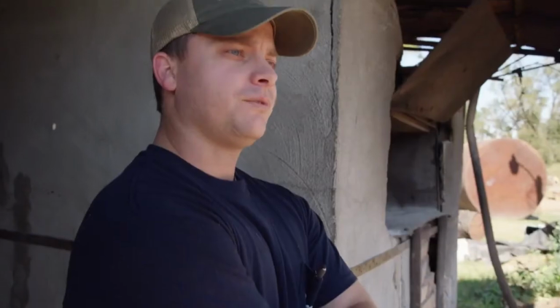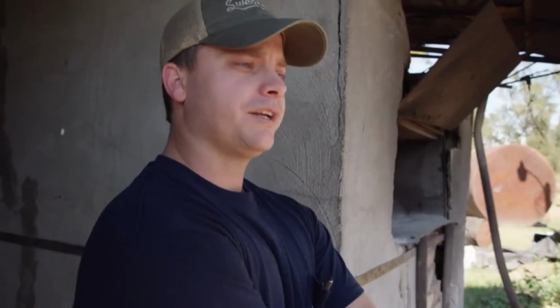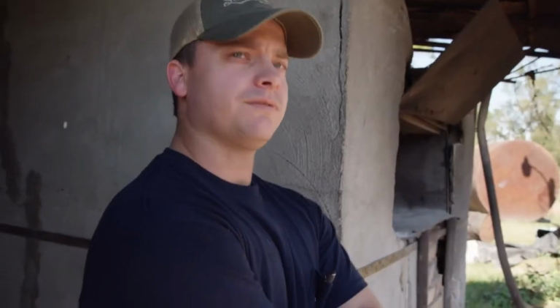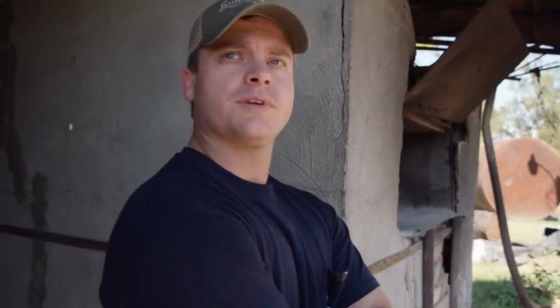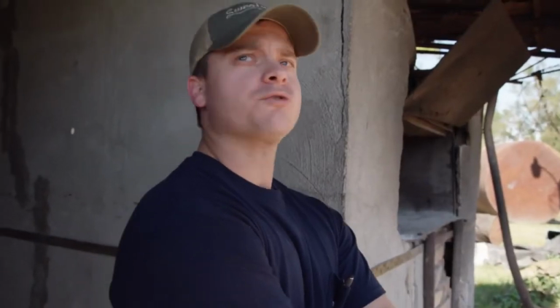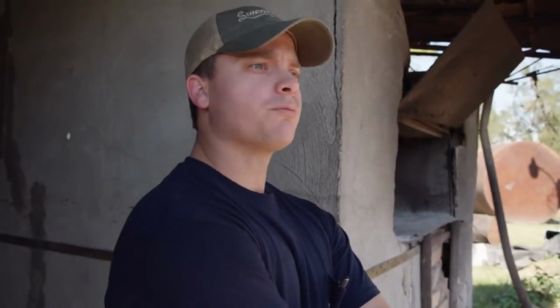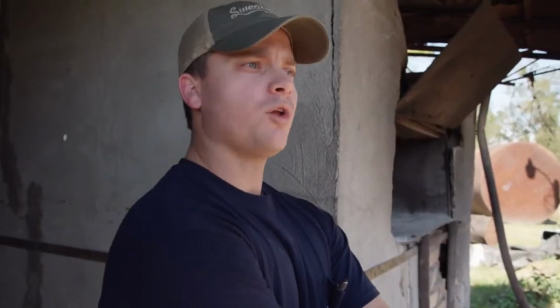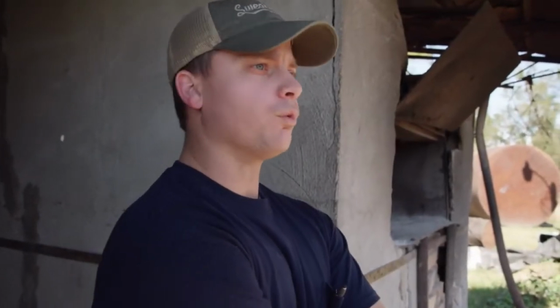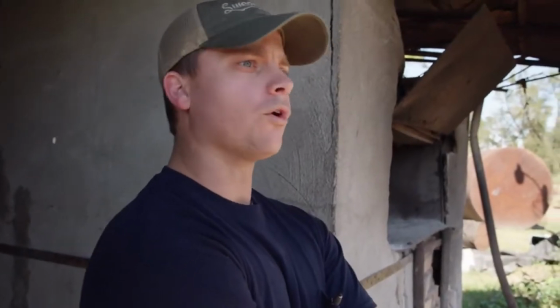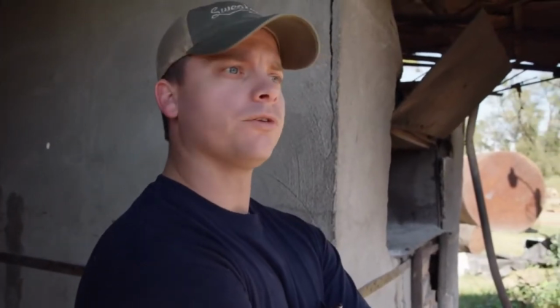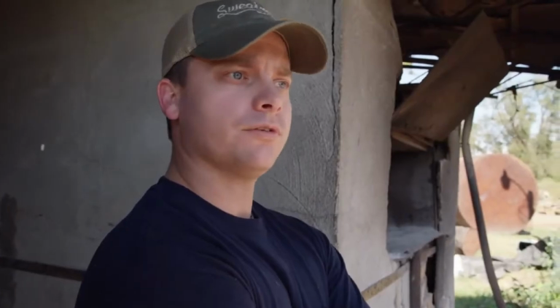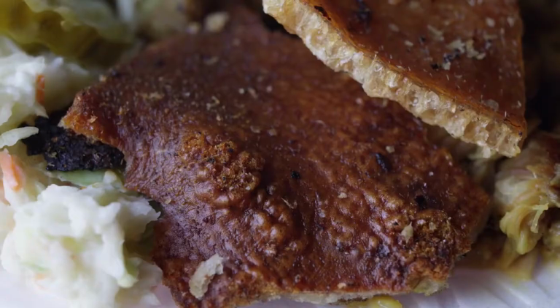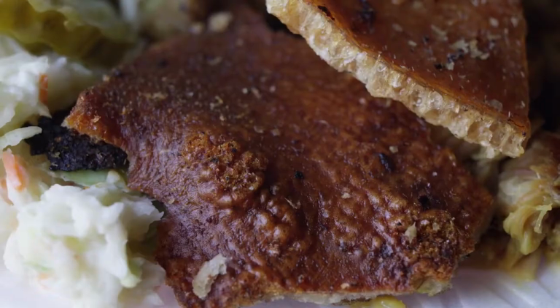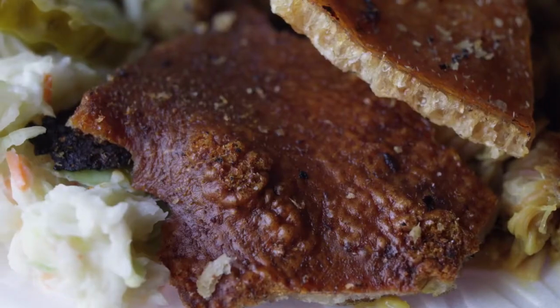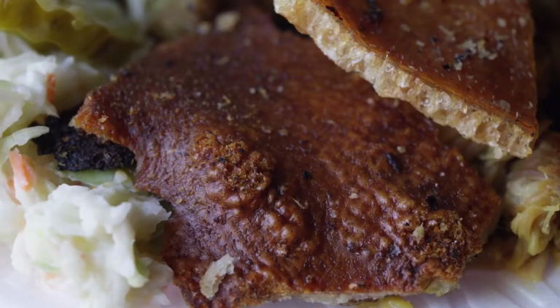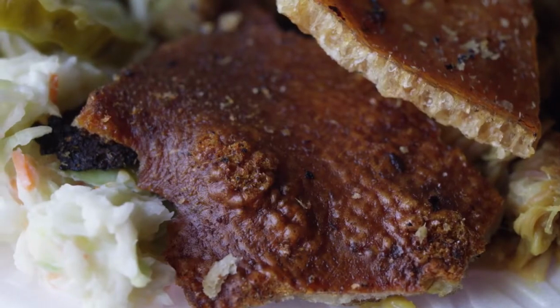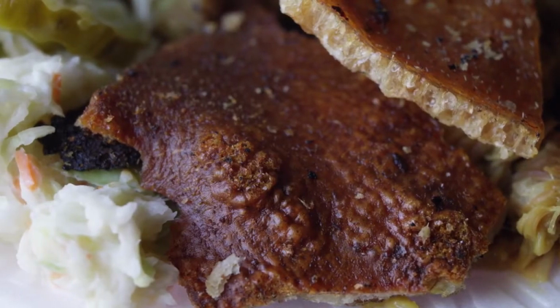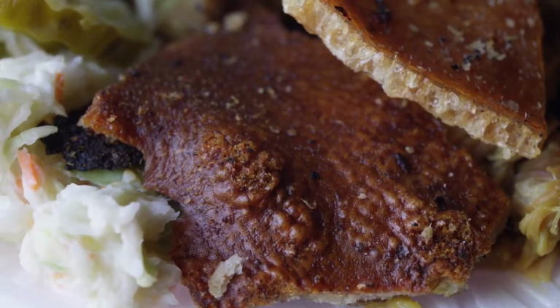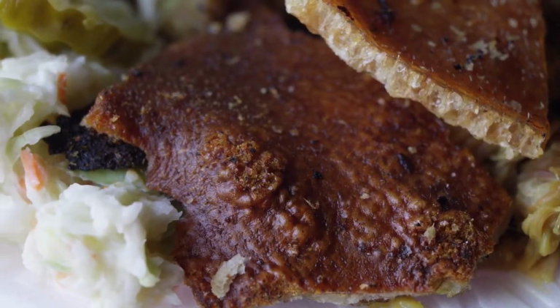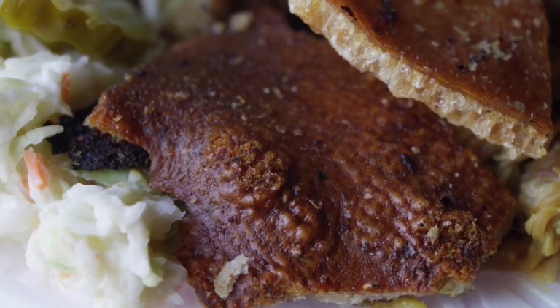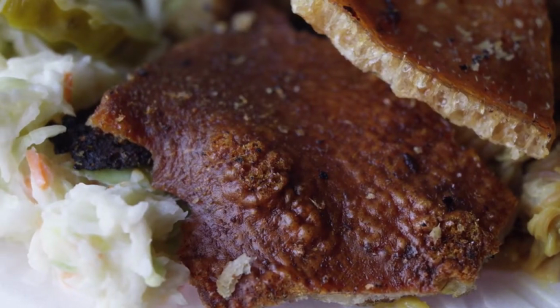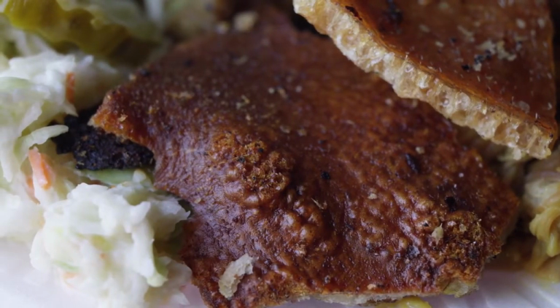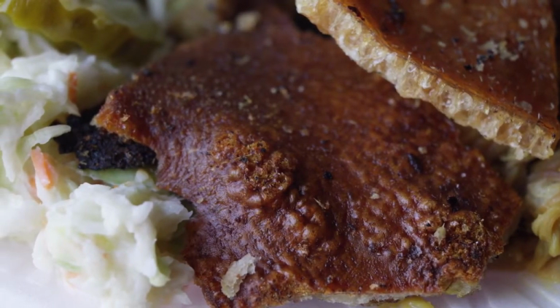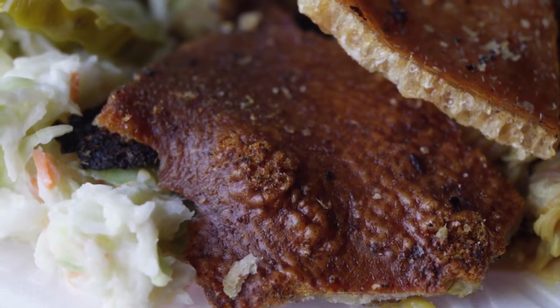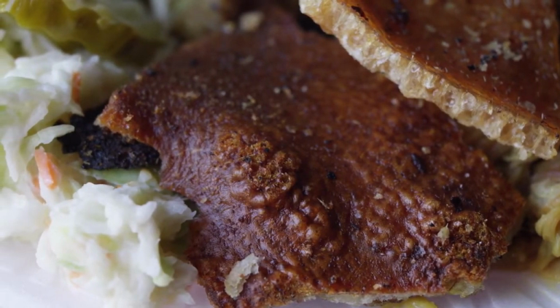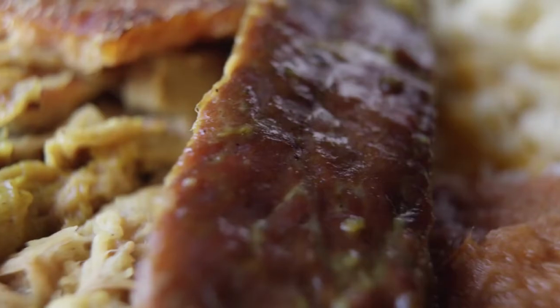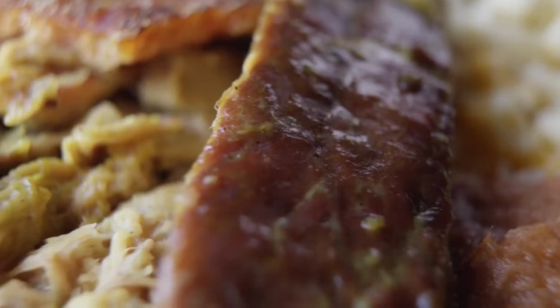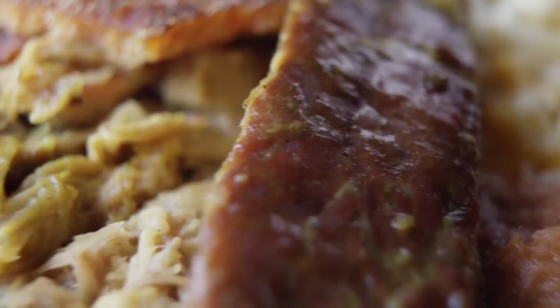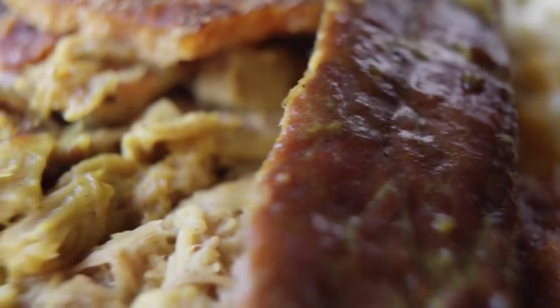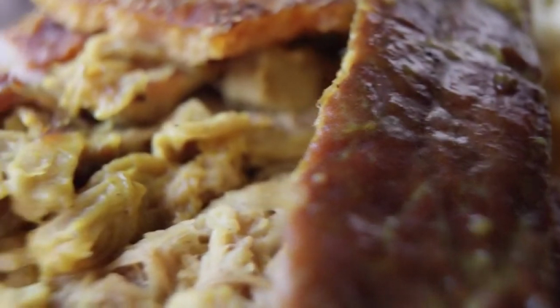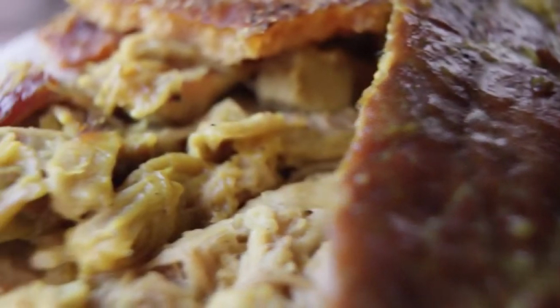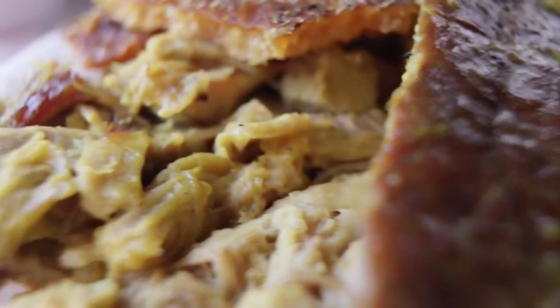We get customers from all over the world telling us how good it is, and it's gratification for all the sweat that goes into it.